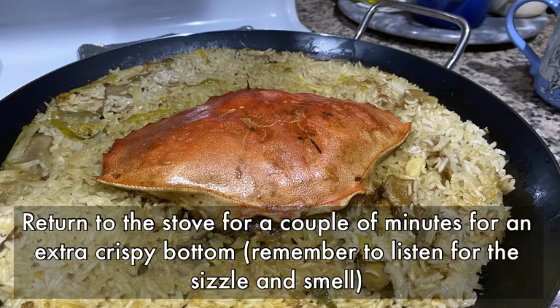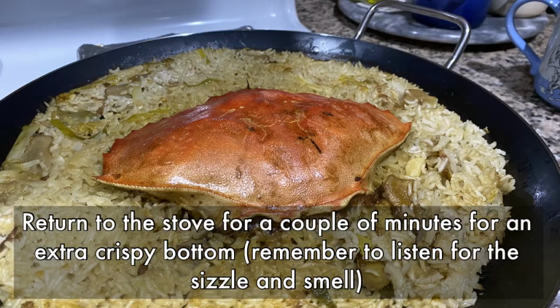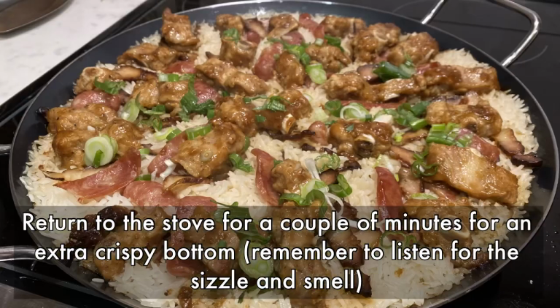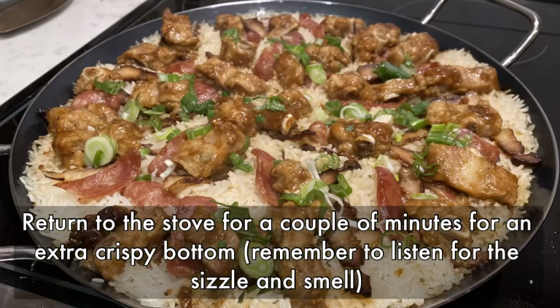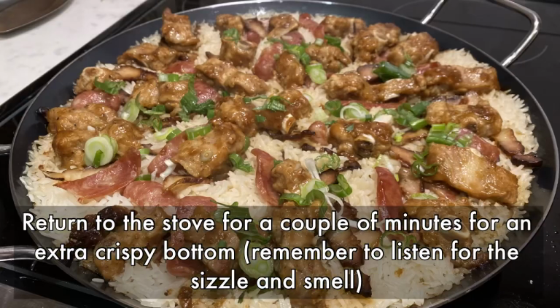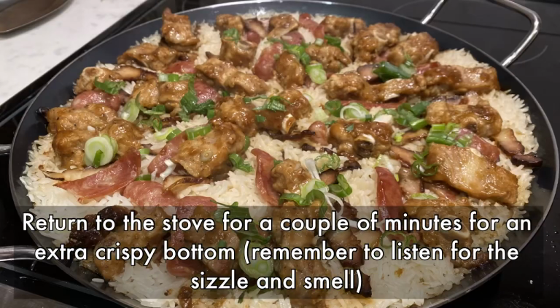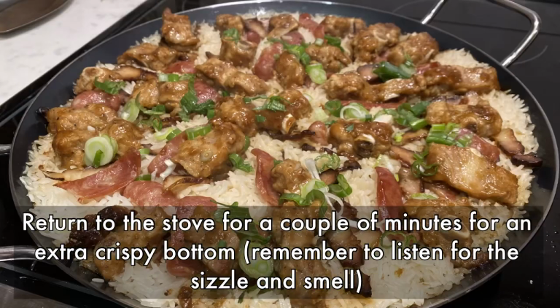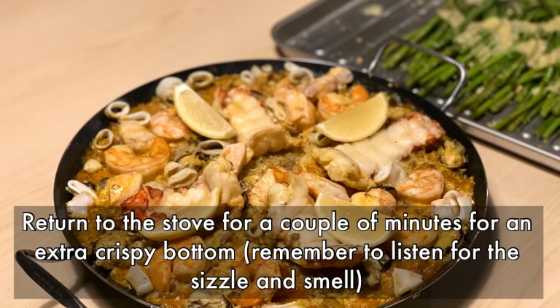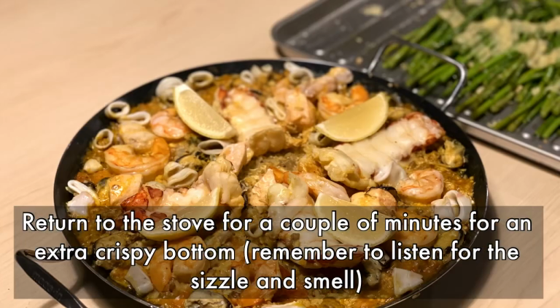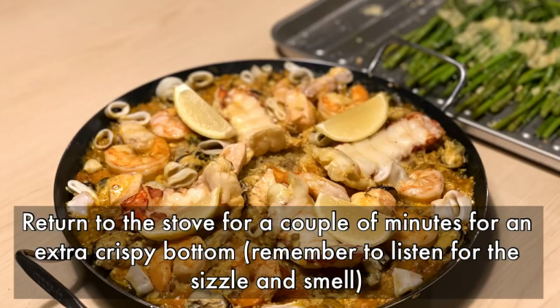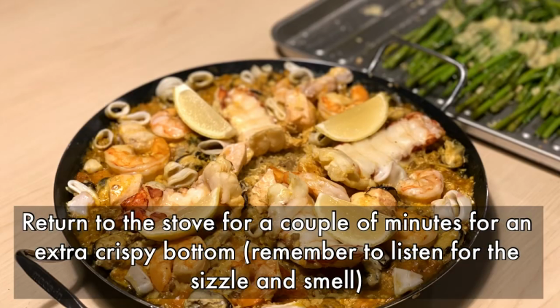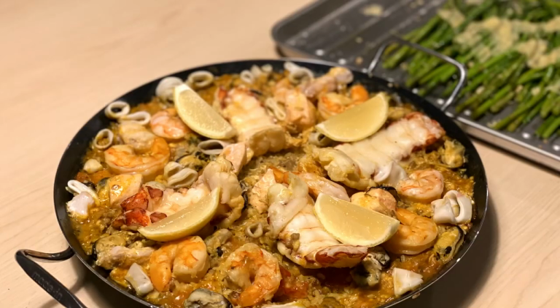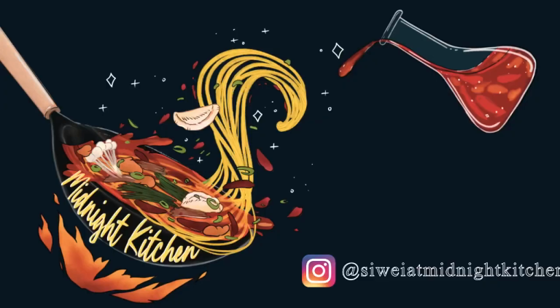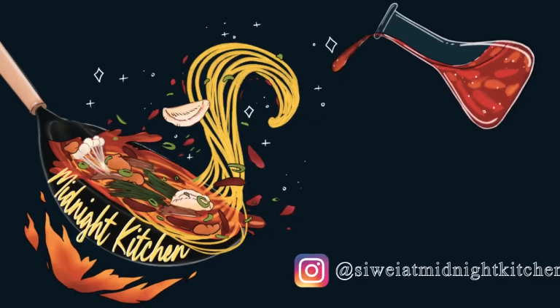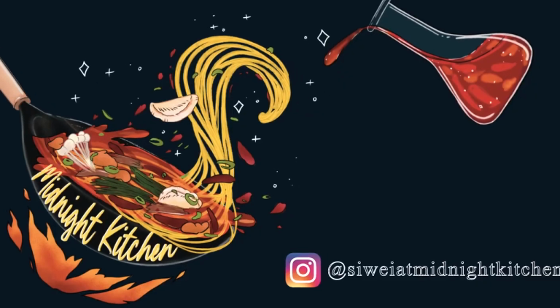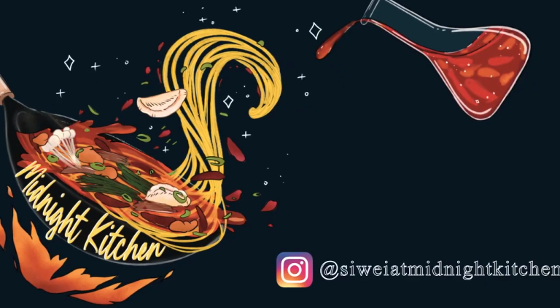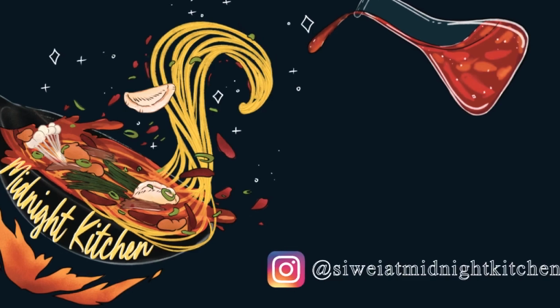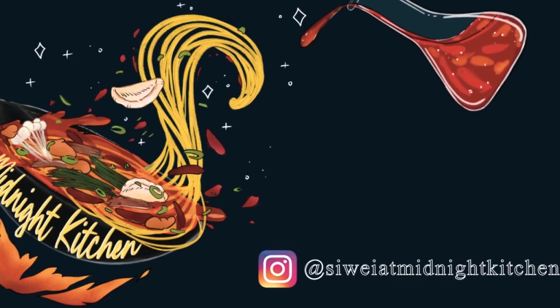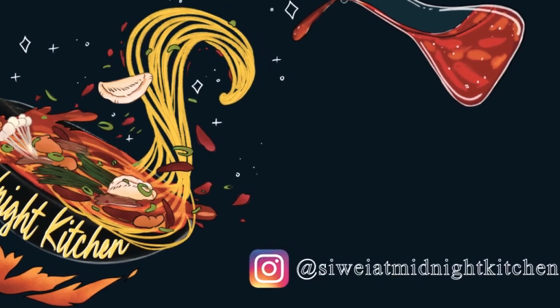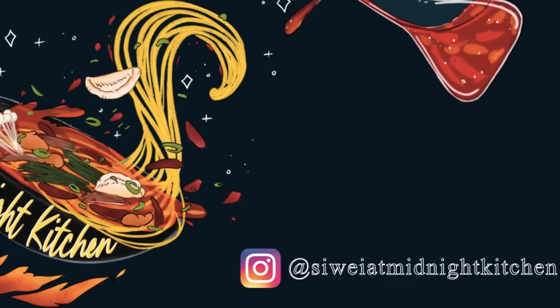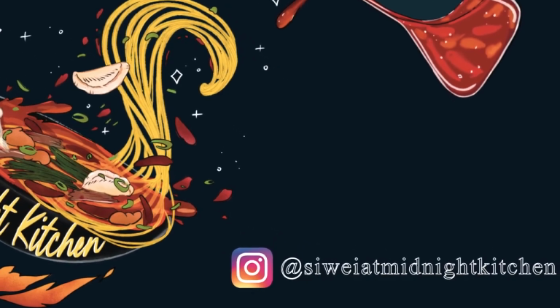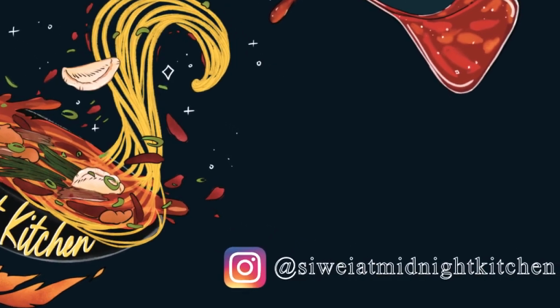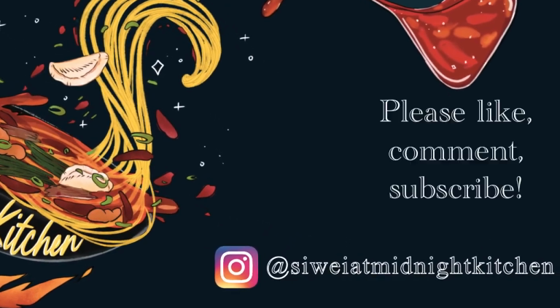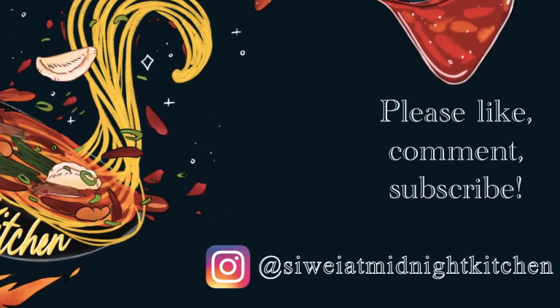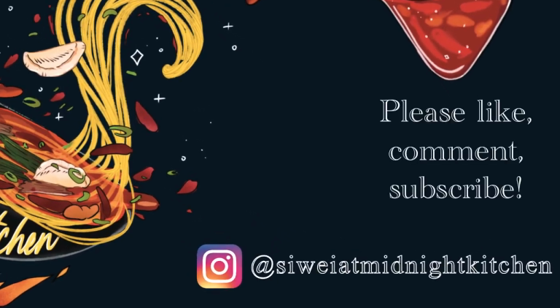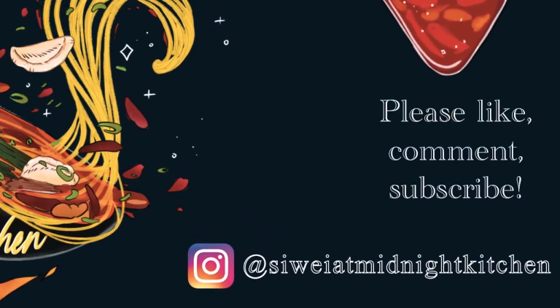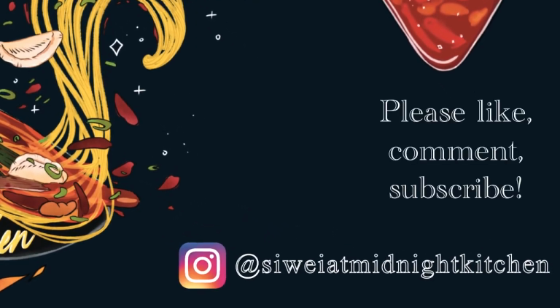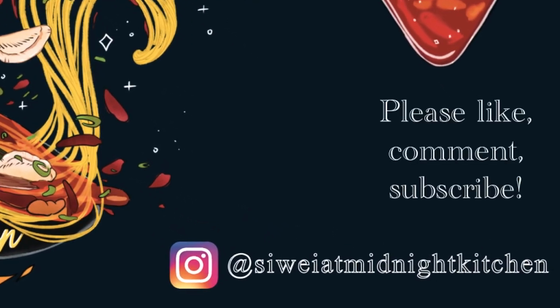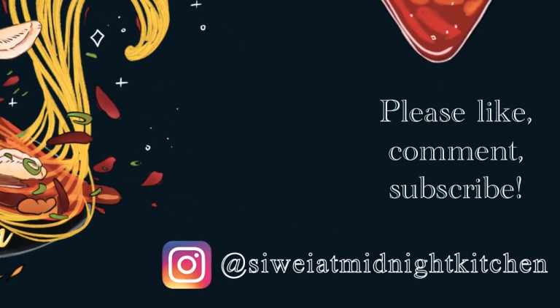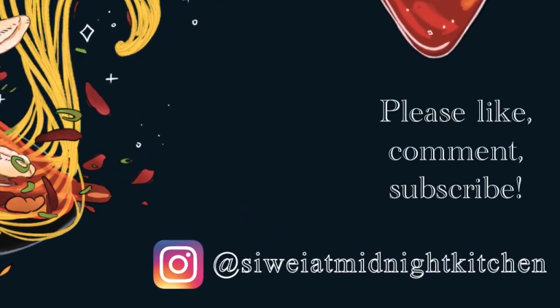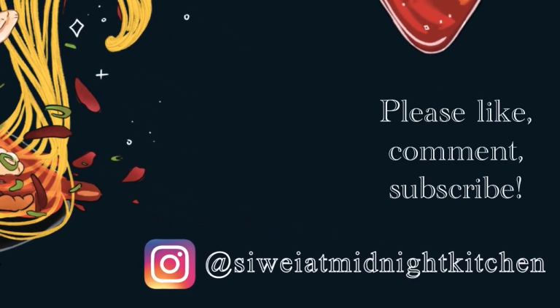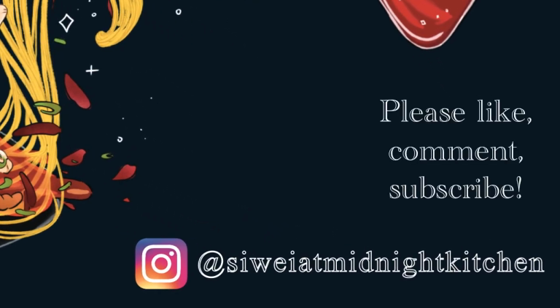Thank you so much for watching. If you like this one, please like, comment, and subscribe. See you next time!